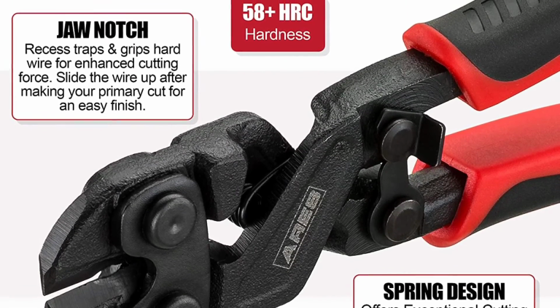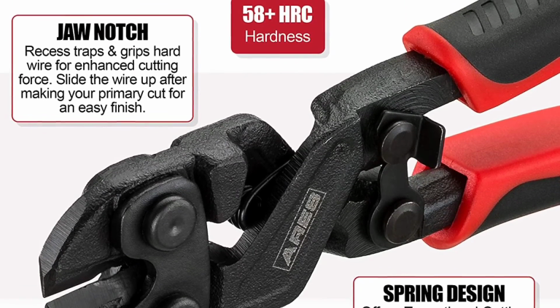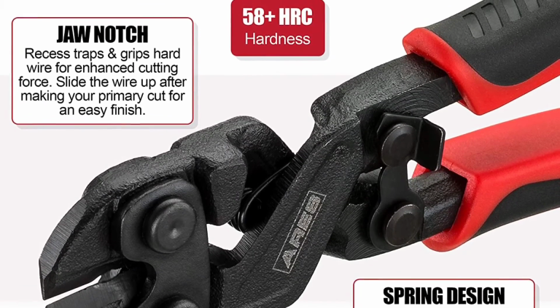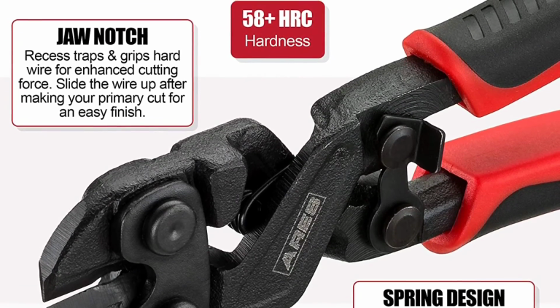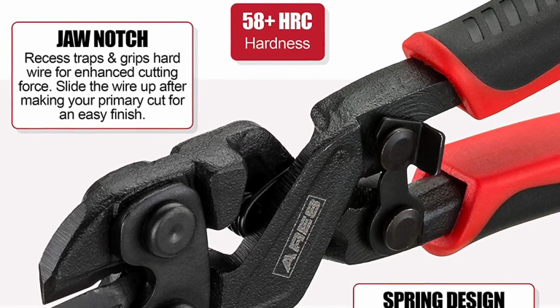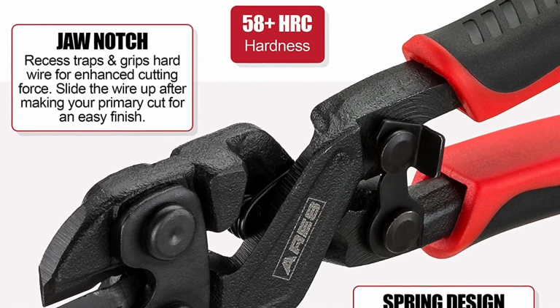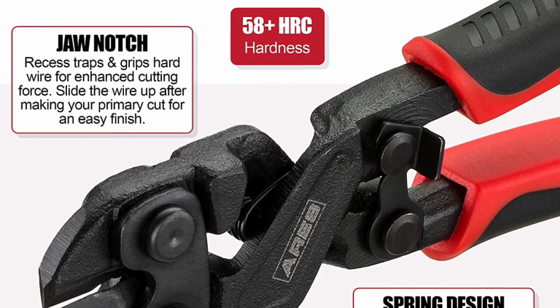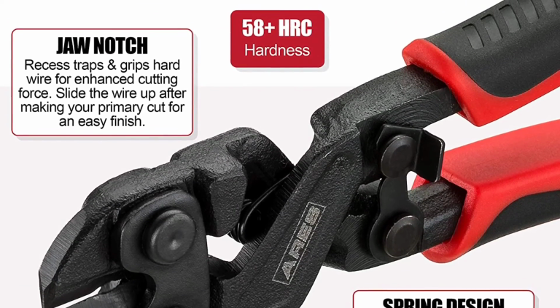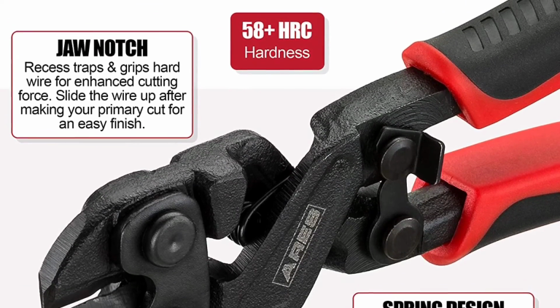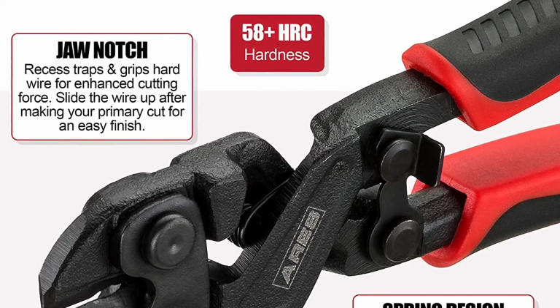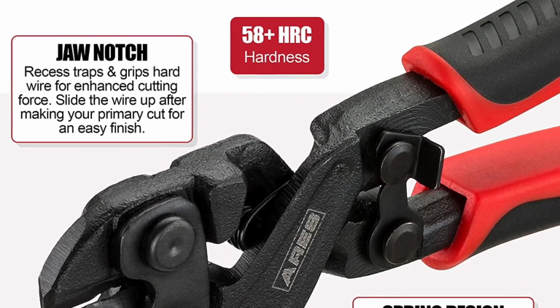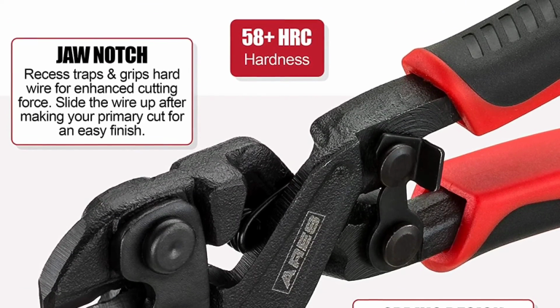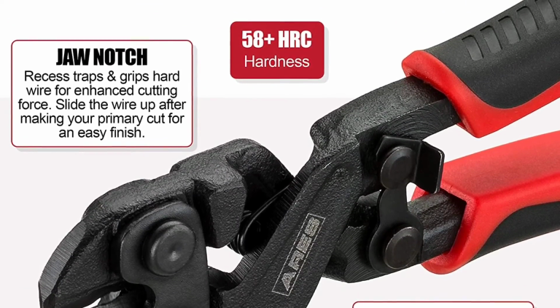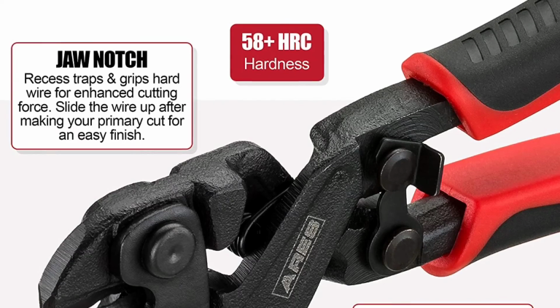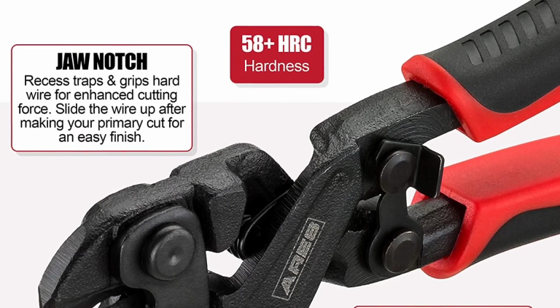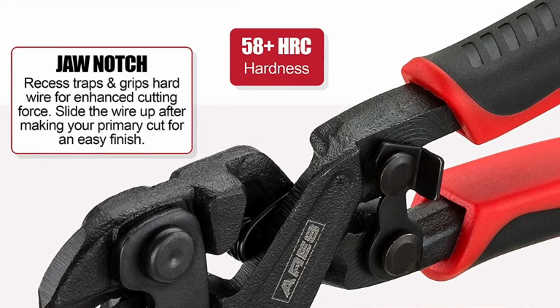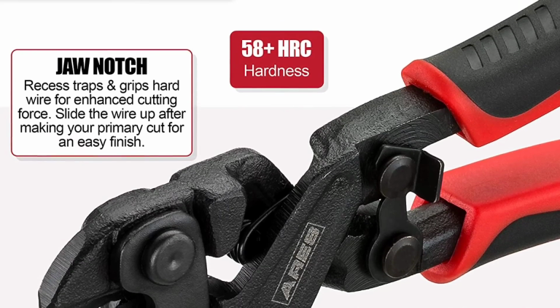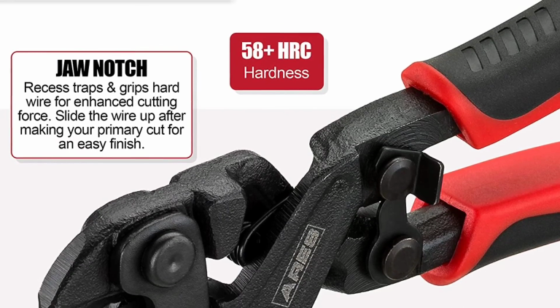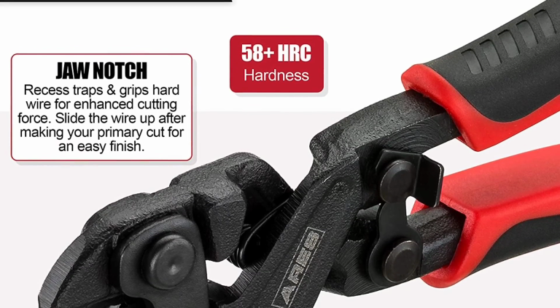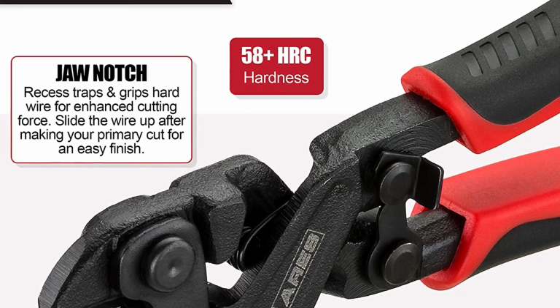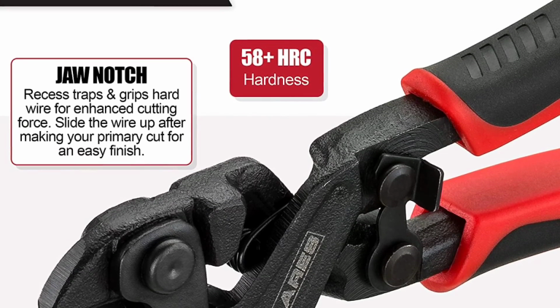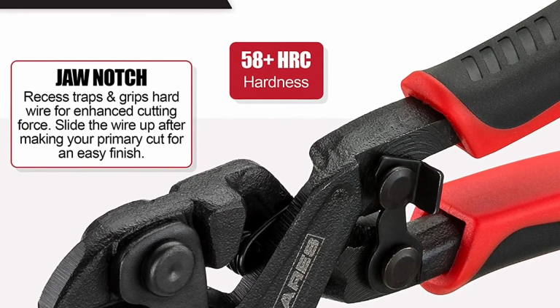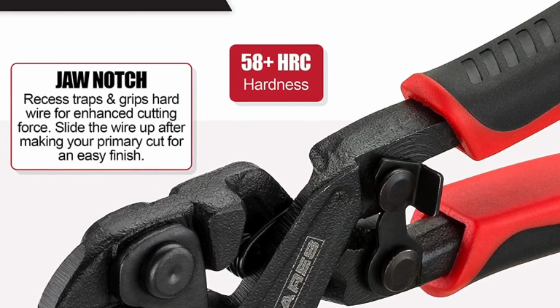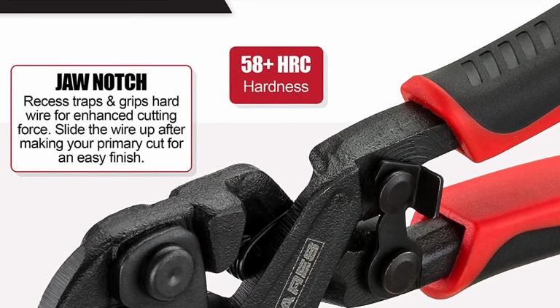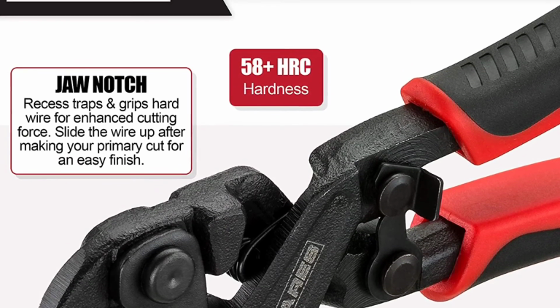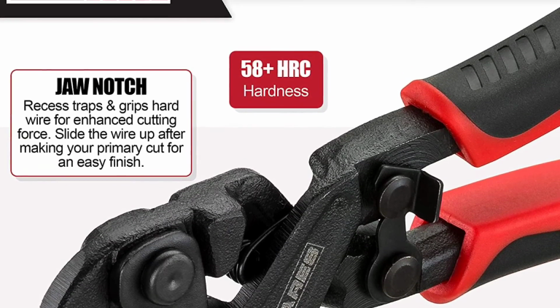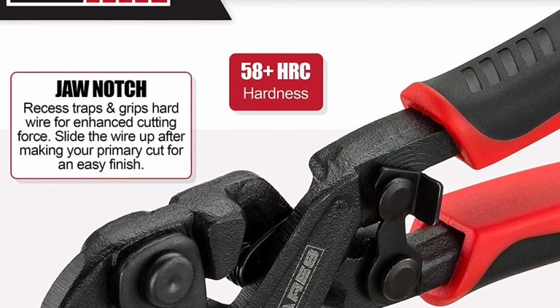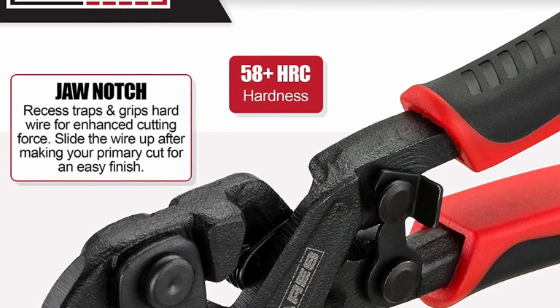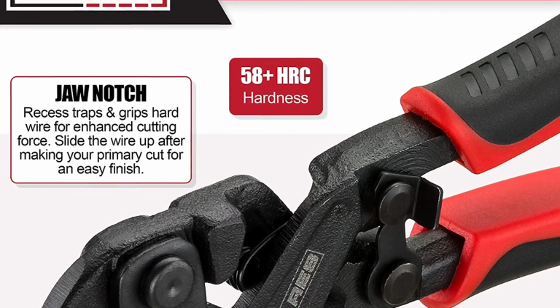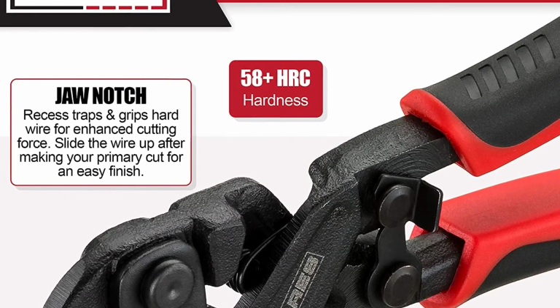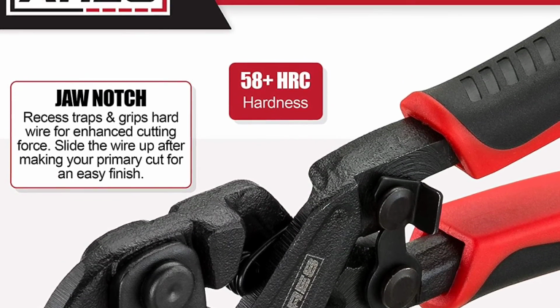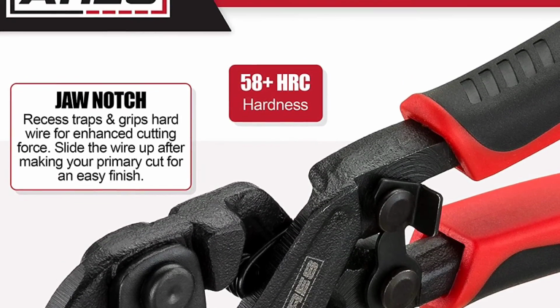If you have any issues with your bolt cutter, simply contact customer service for troubleshooting help, parts, replacement, or refund.